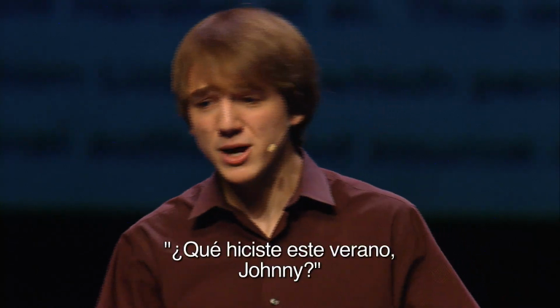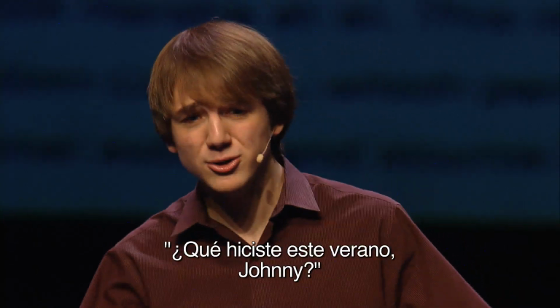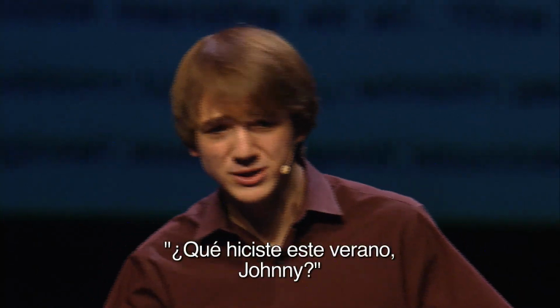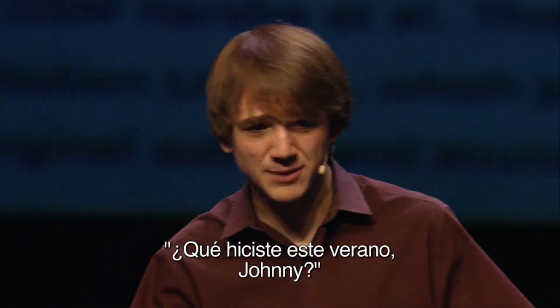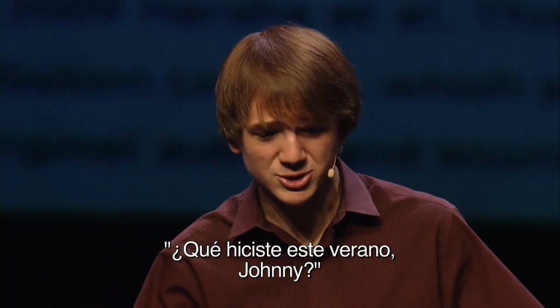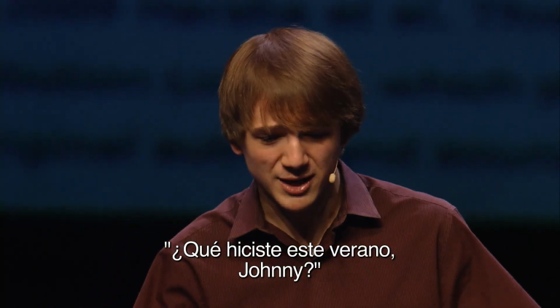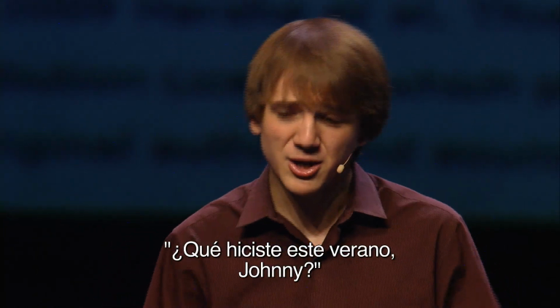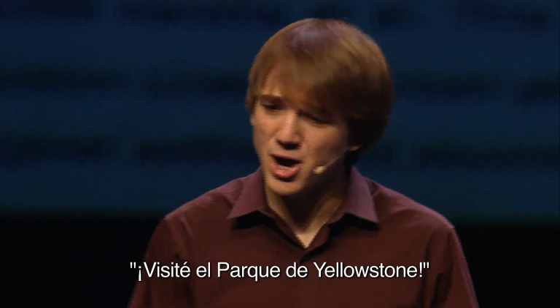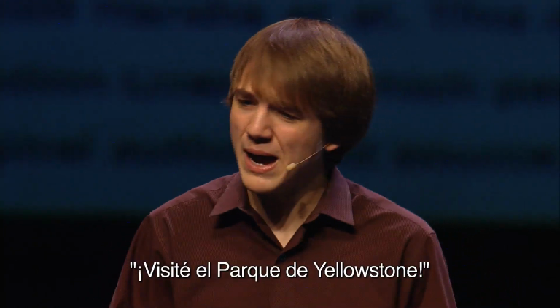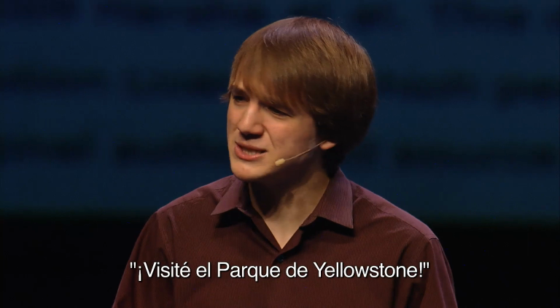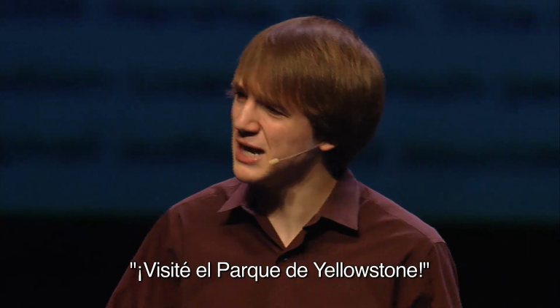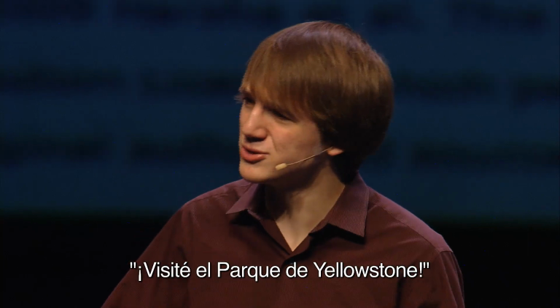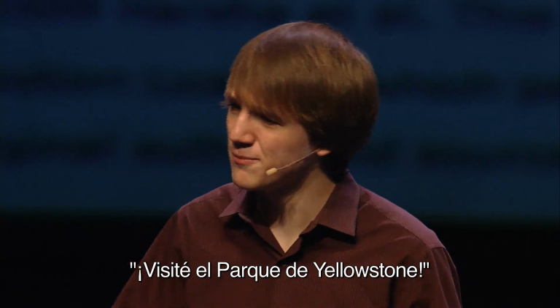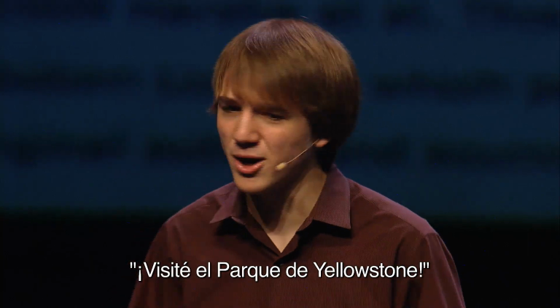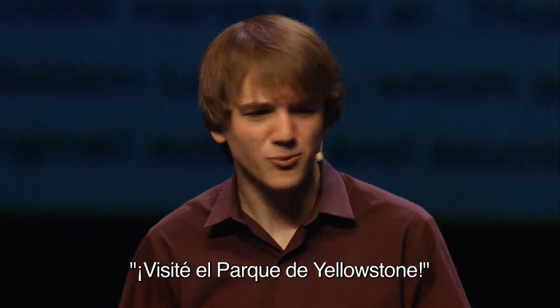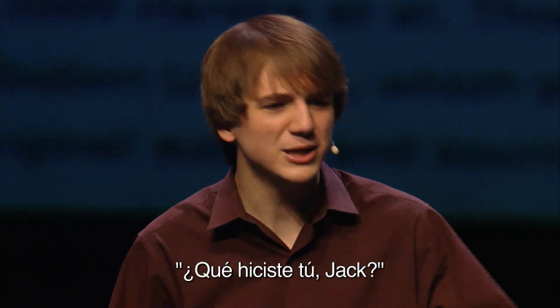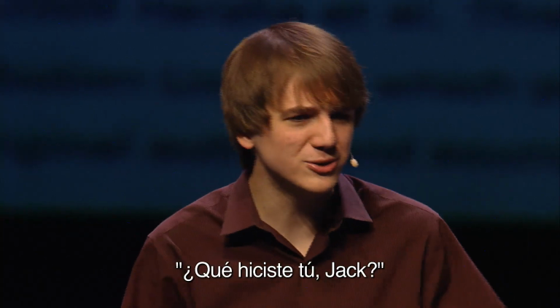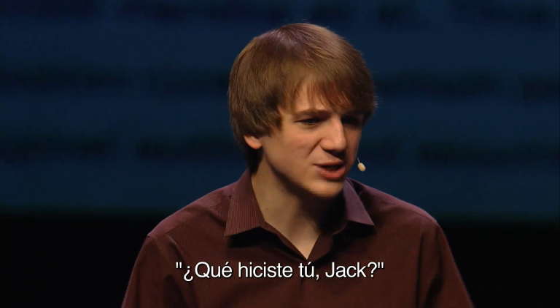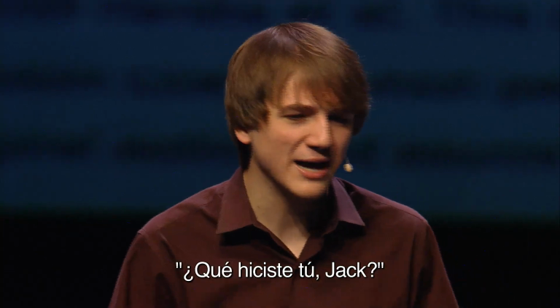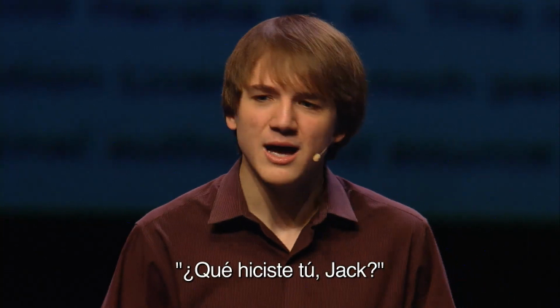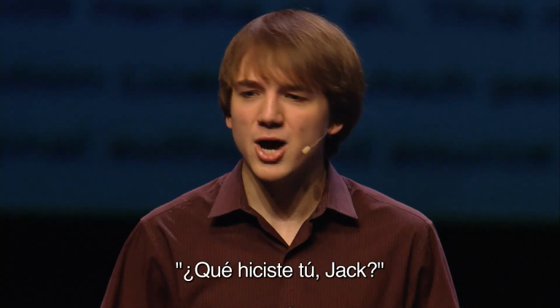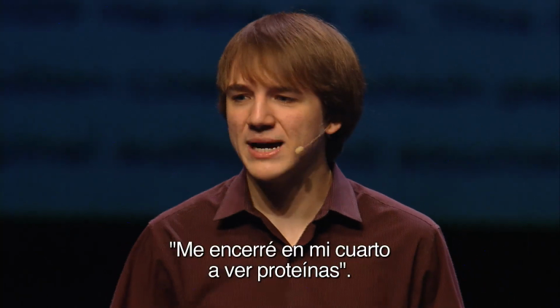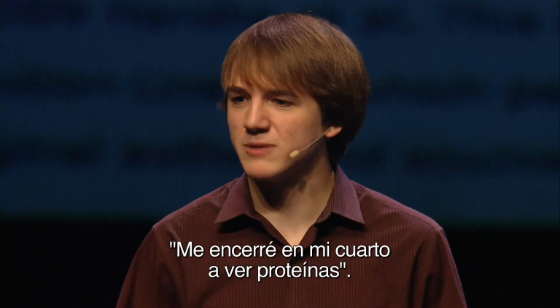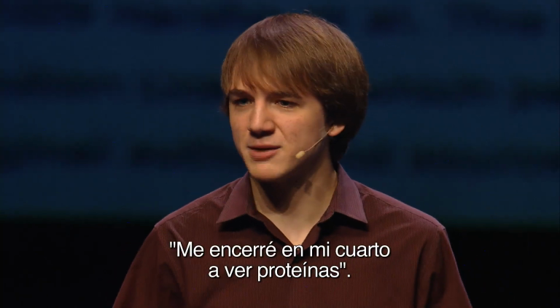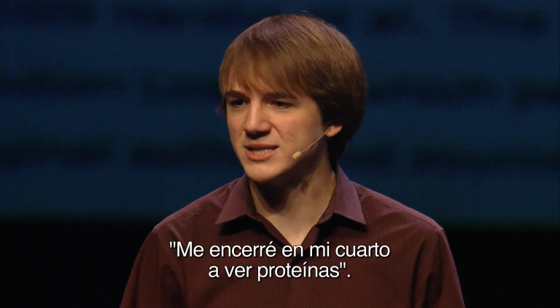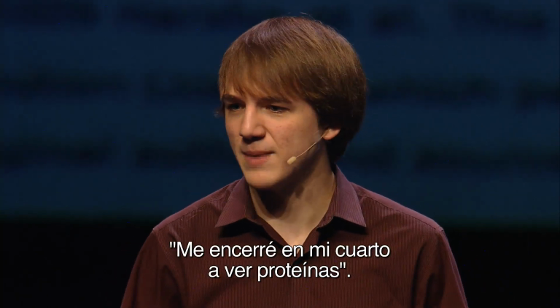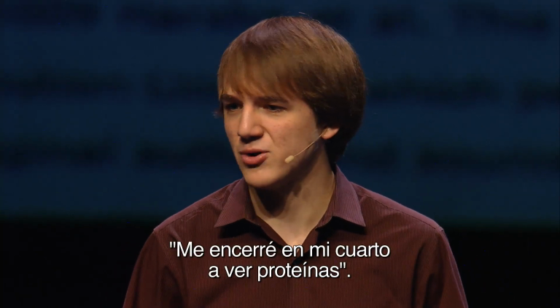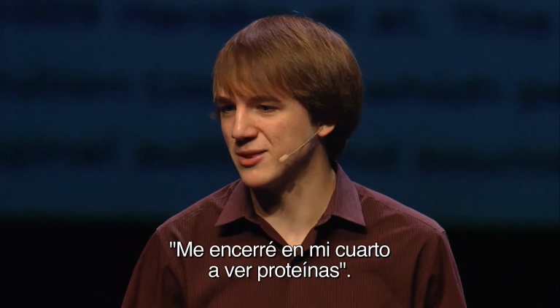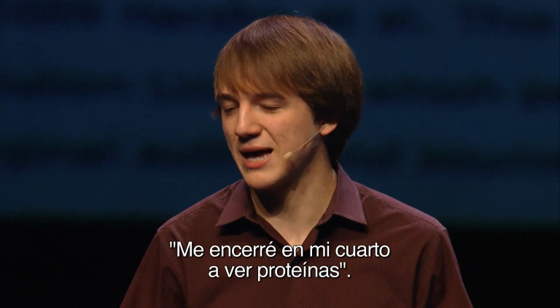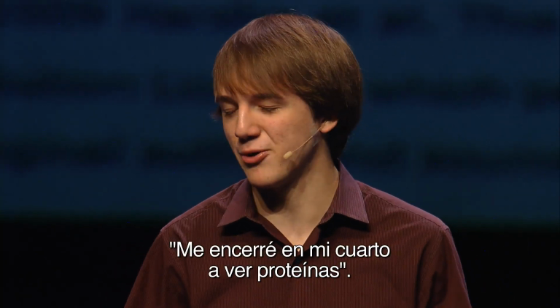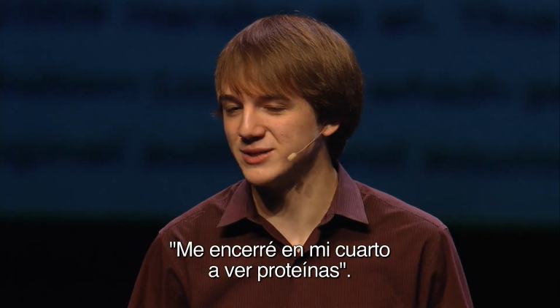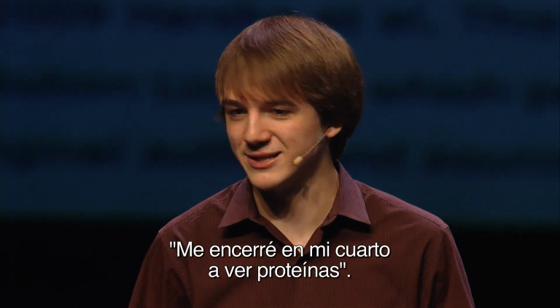It made for some really interesting back-to-school introduction essays. Like, what did you do this summer, Johnny? Oh, I went to Yellowstone Park. What did you do, Jack? Oh, I locked myself in my room and looked at proteins.